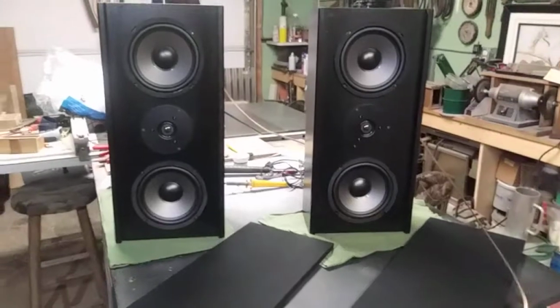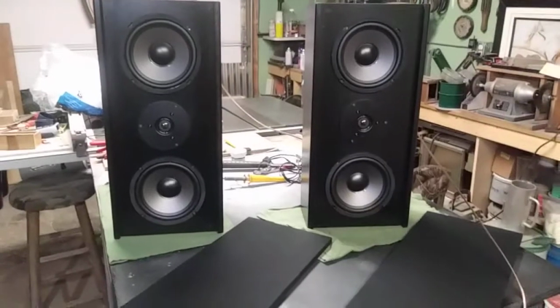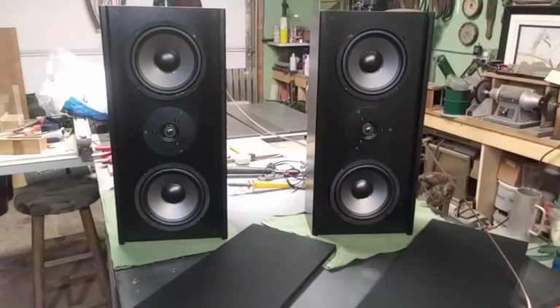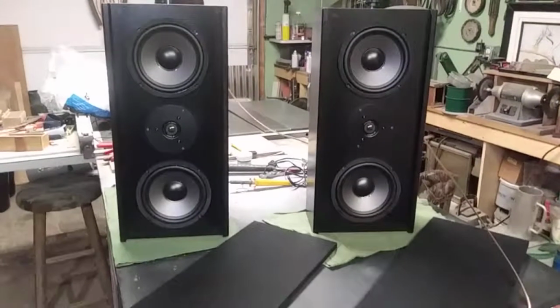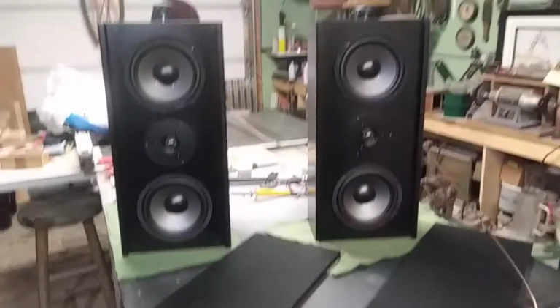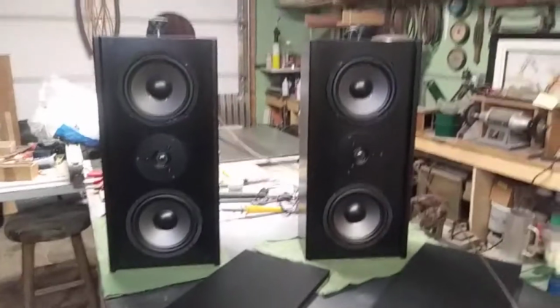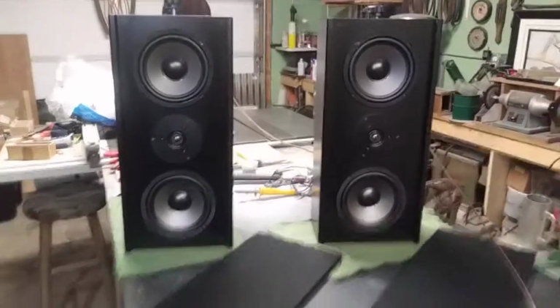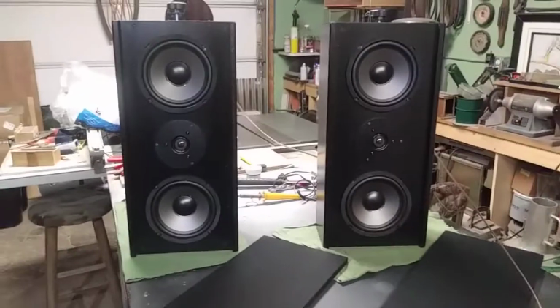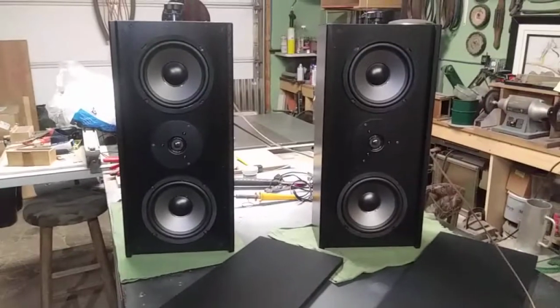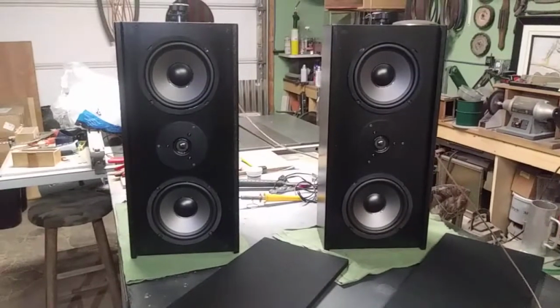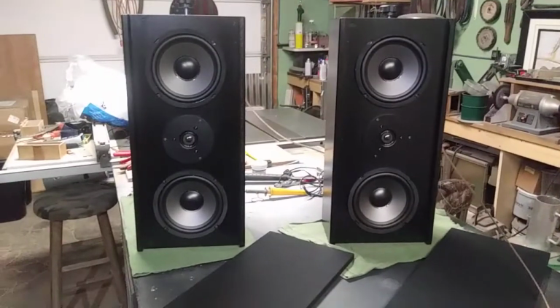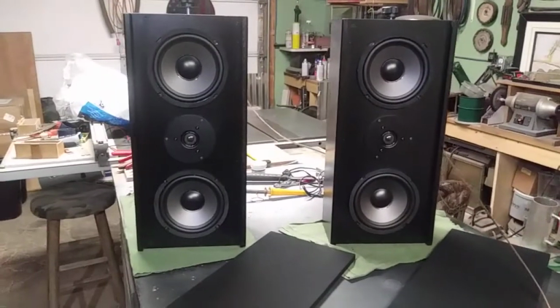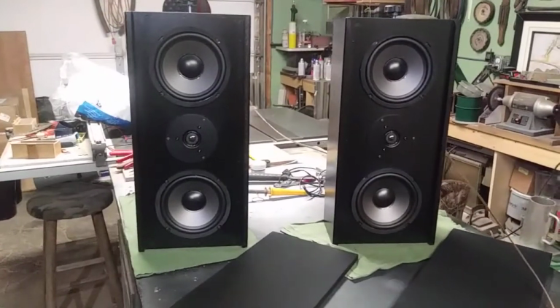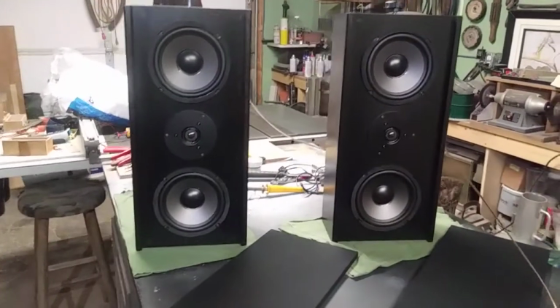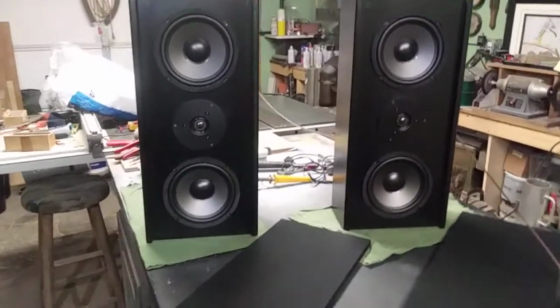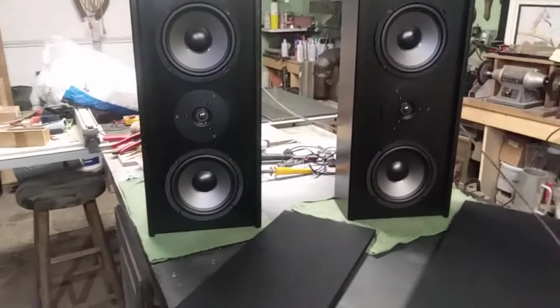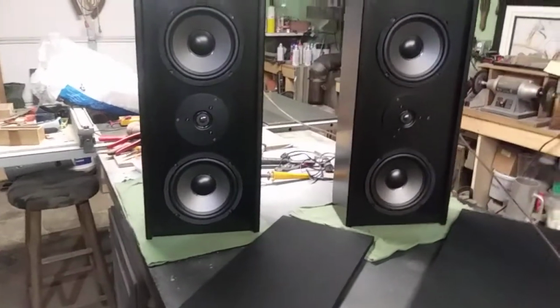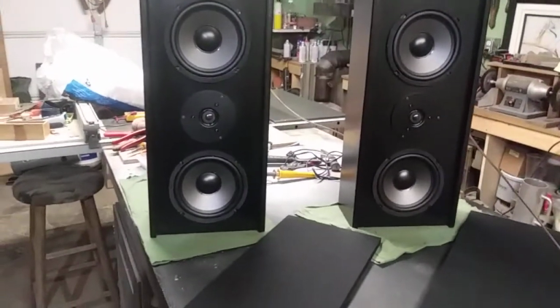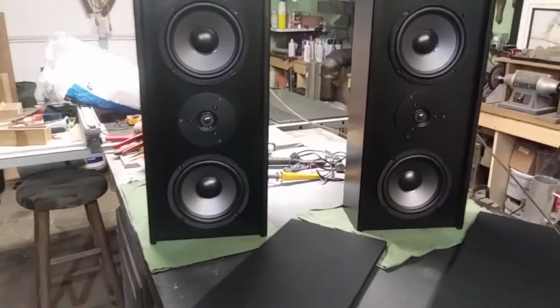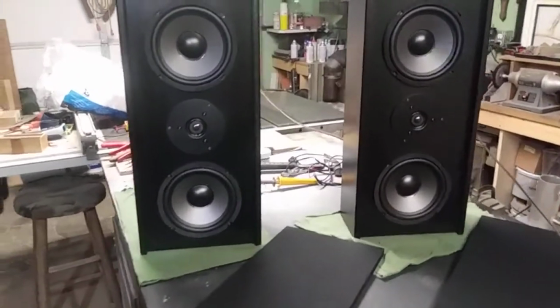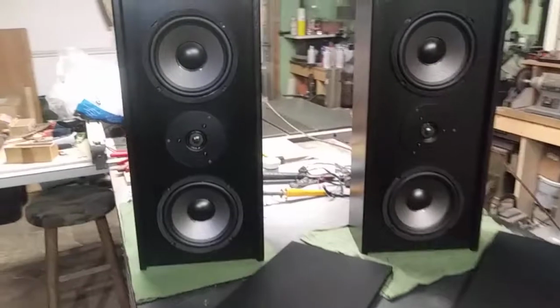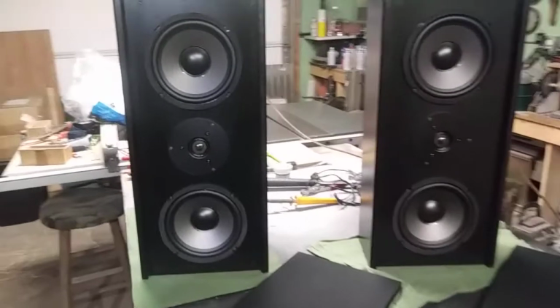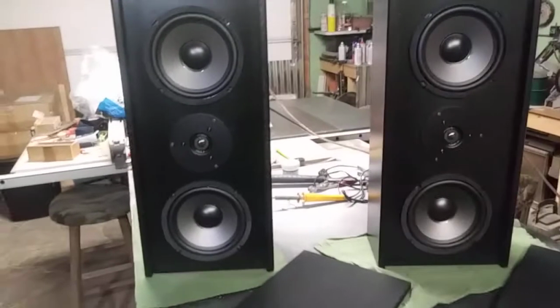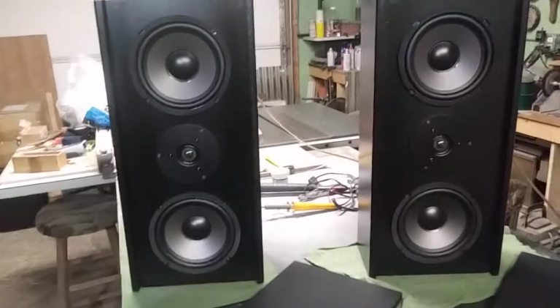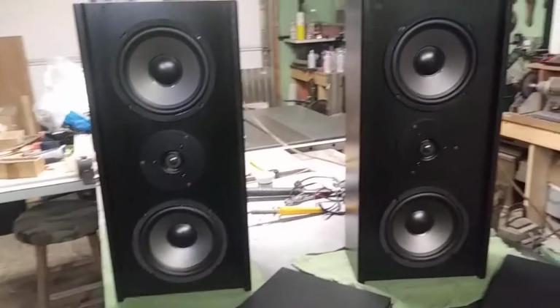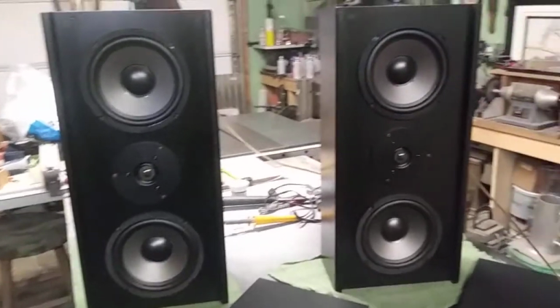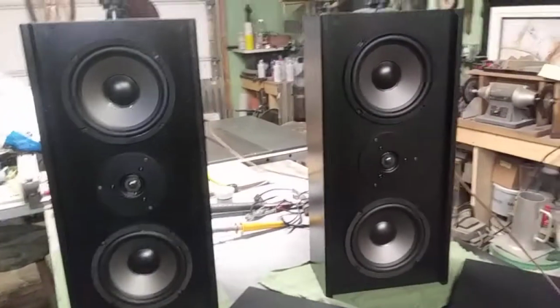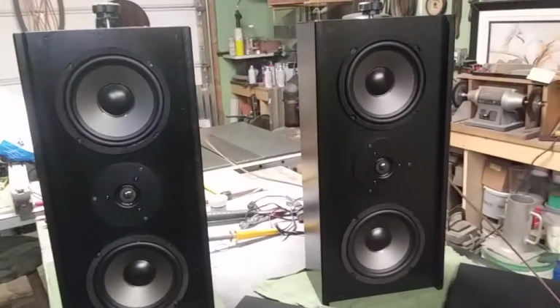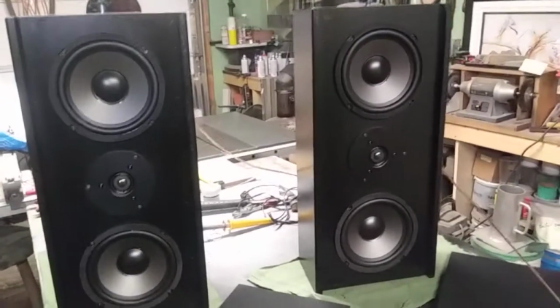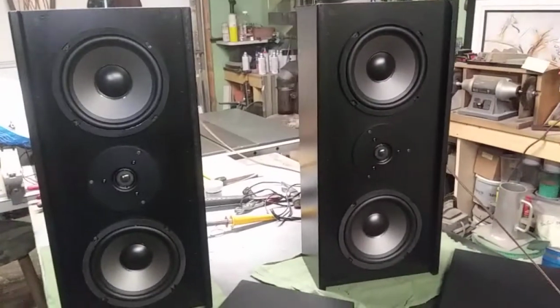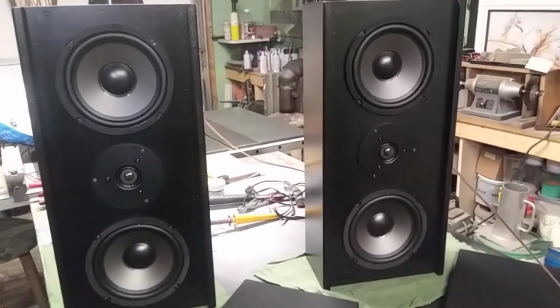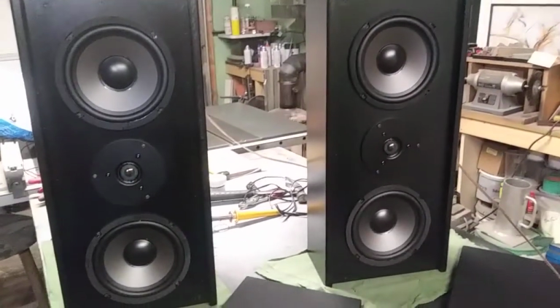Hey guys, well I finished them up — the surround sound speakers for my buddy at work.